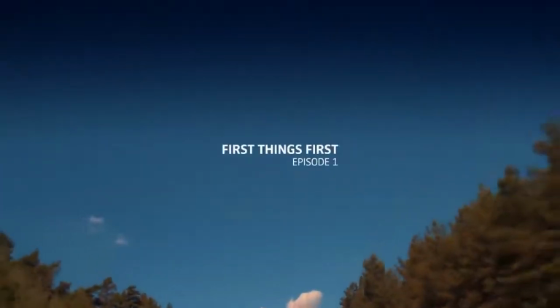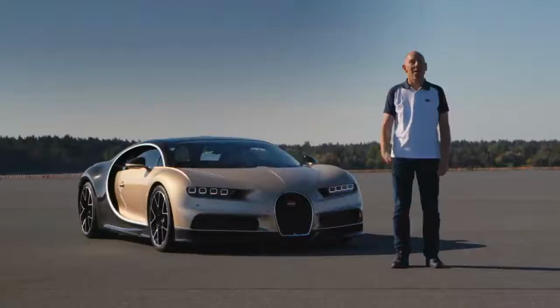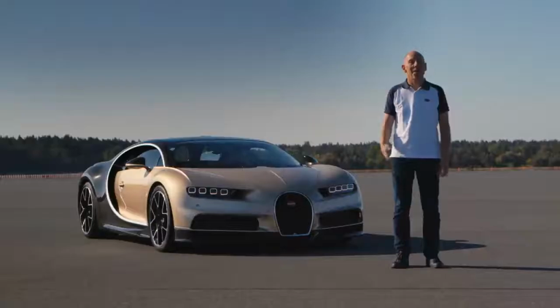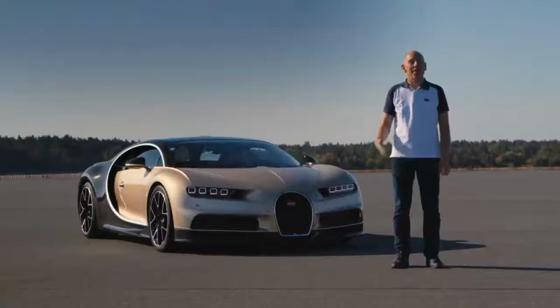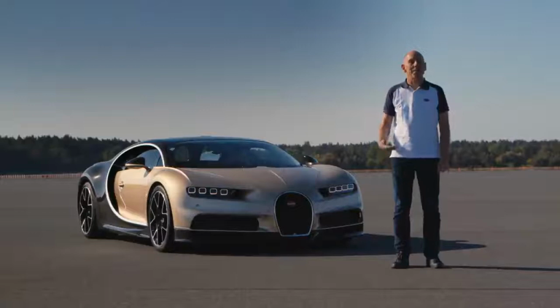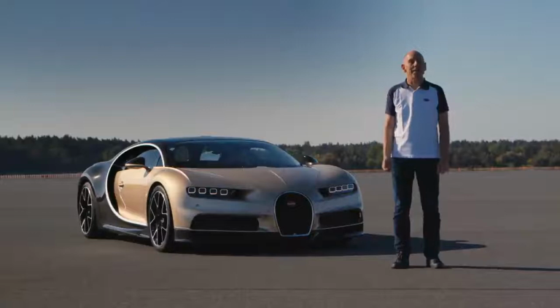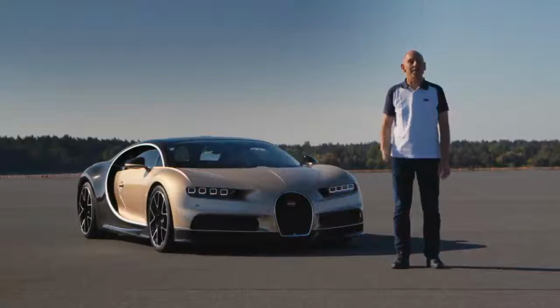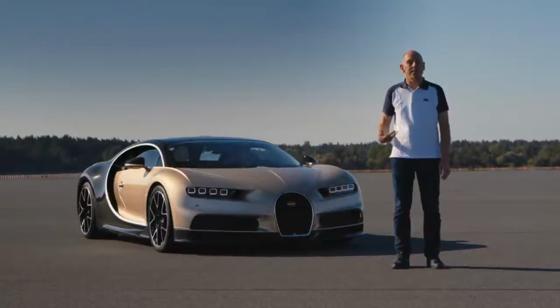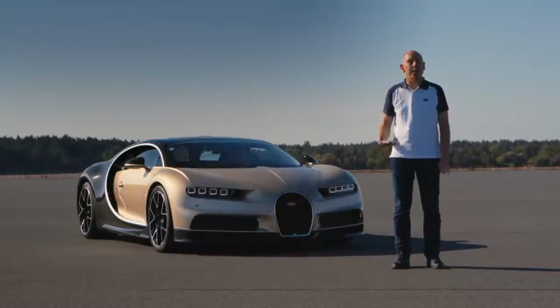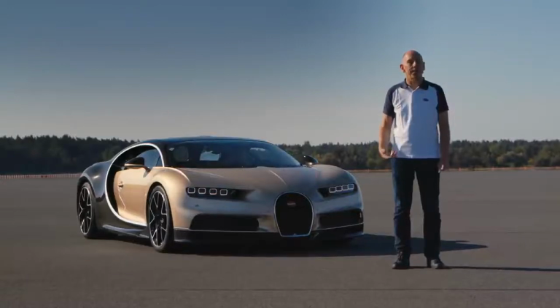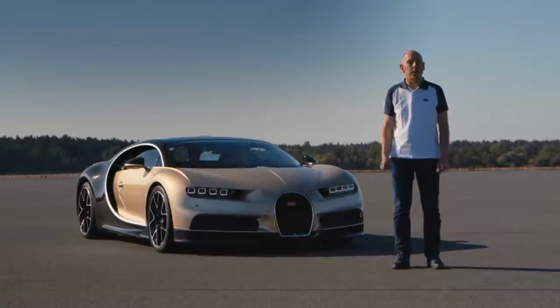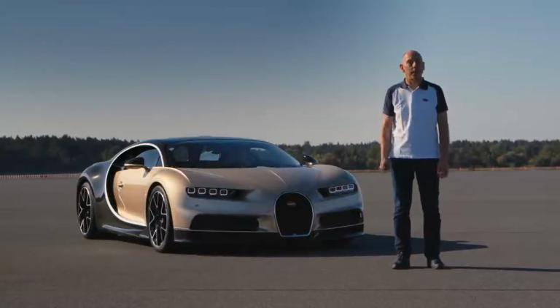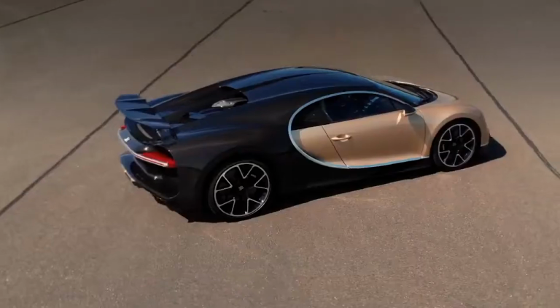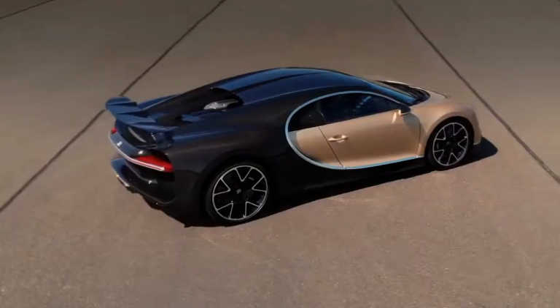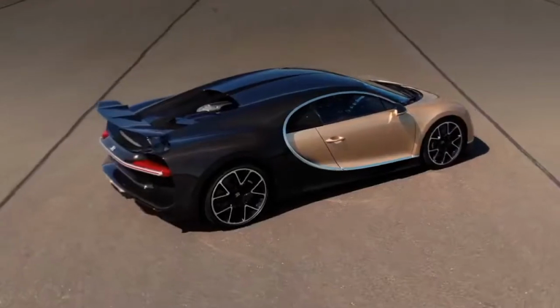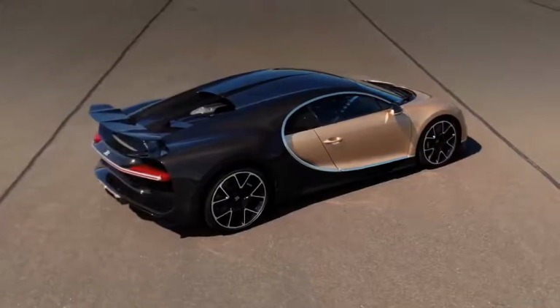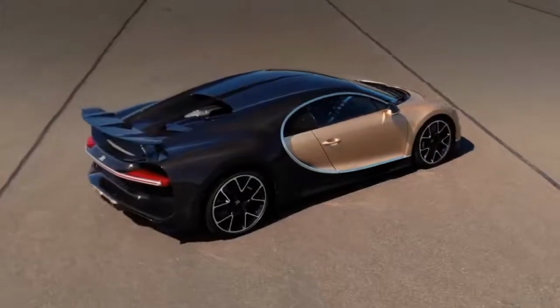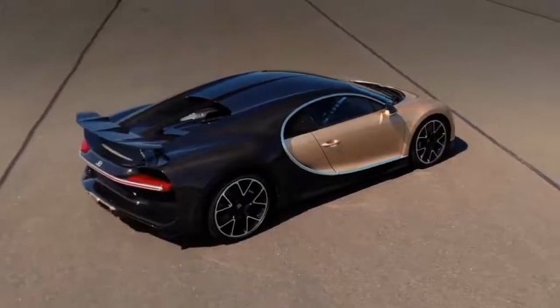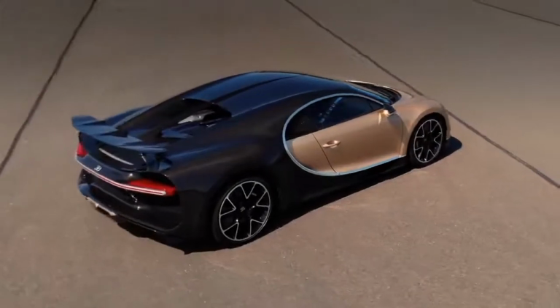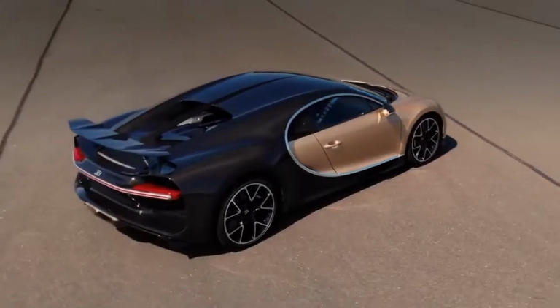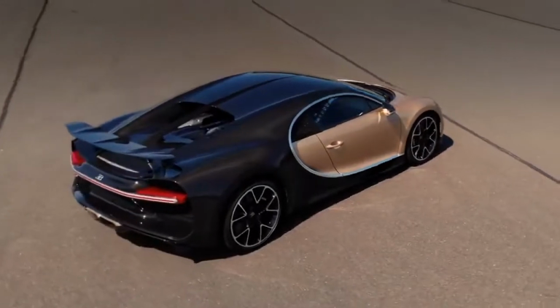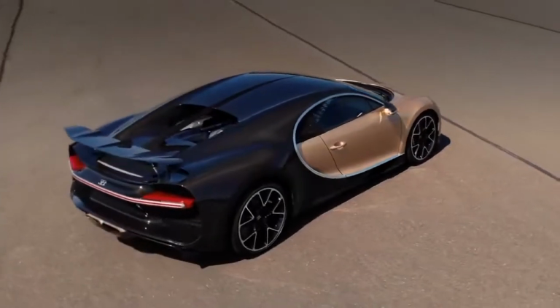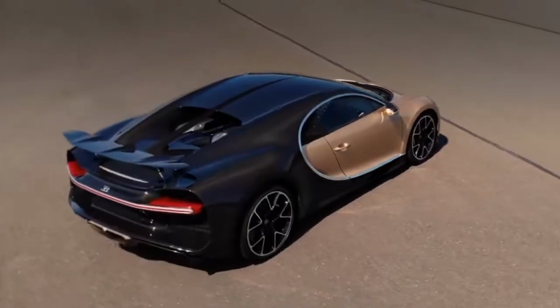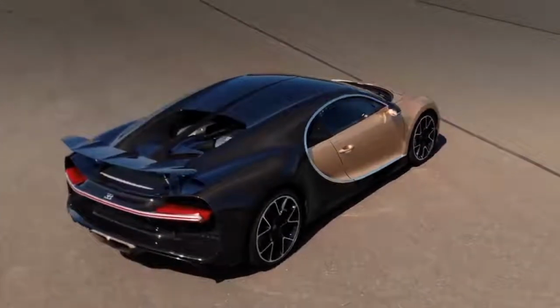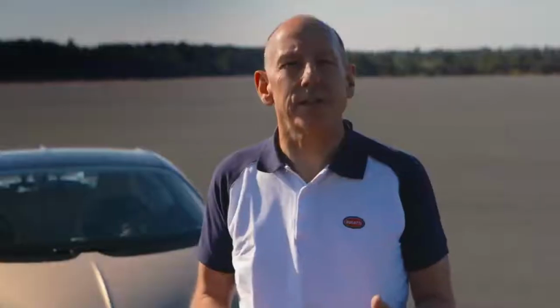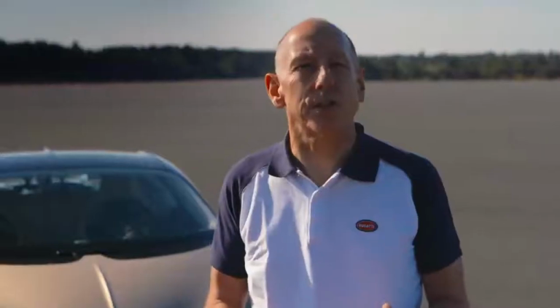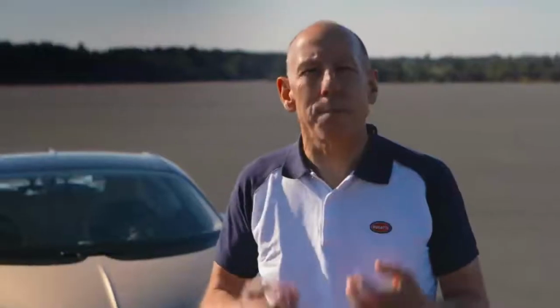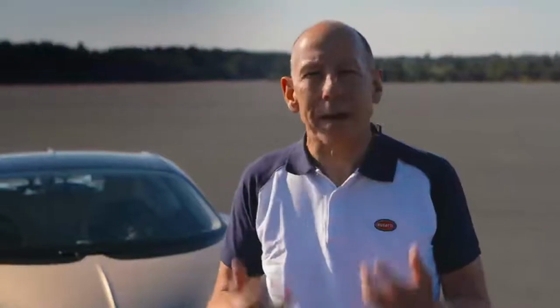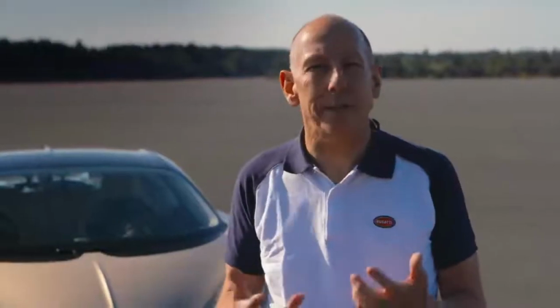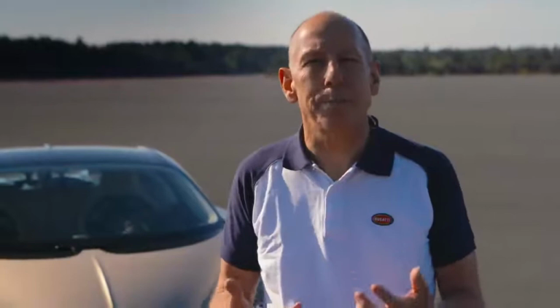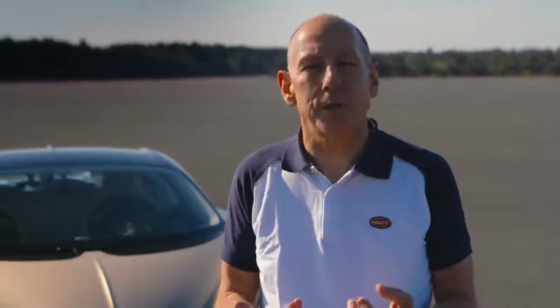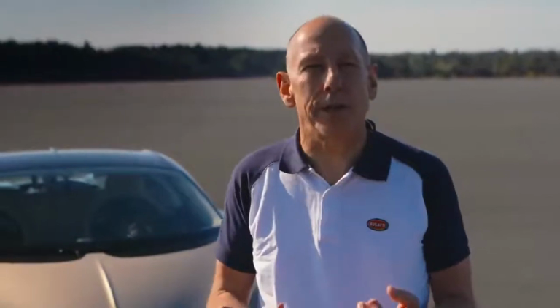Hi, I'm Andy Wallace, Bugatti official pilot, and I'd like to show you what makes a Bugatti Chiron such an amazing machine.